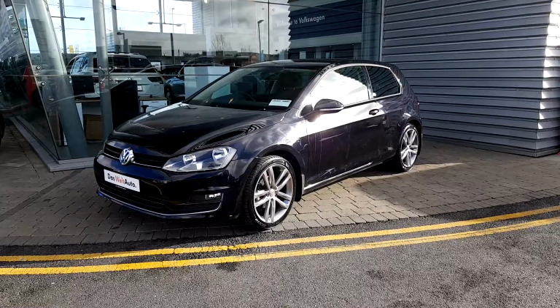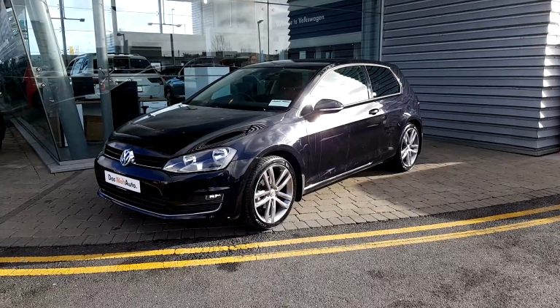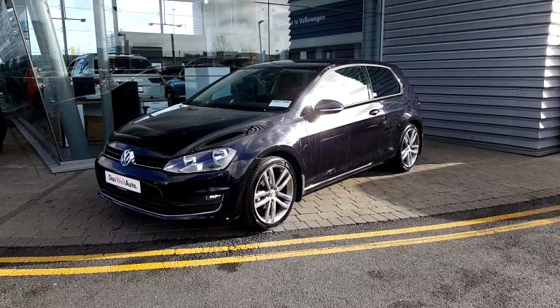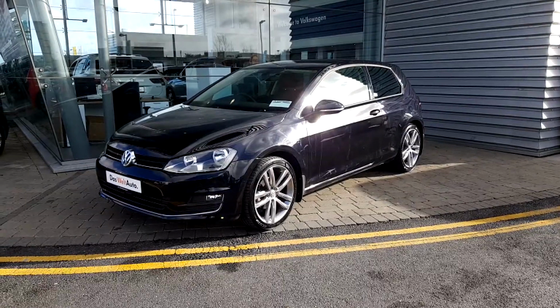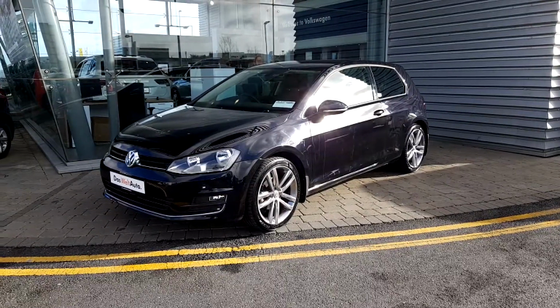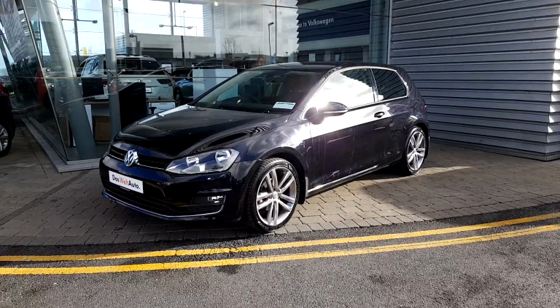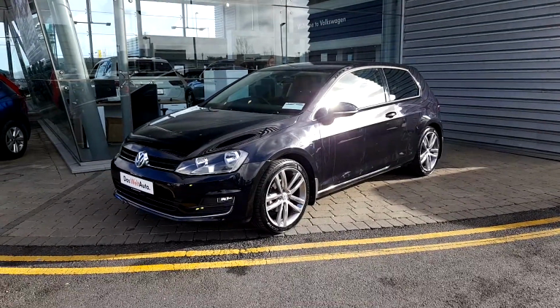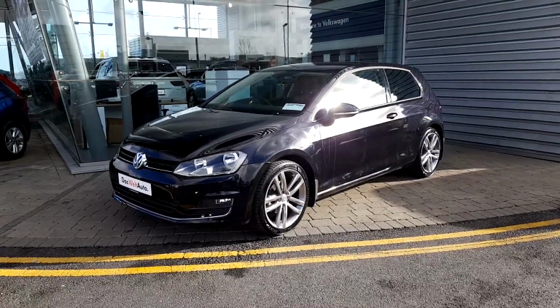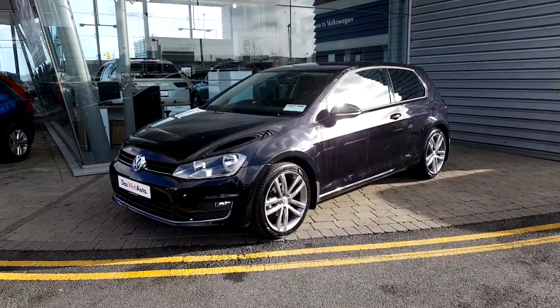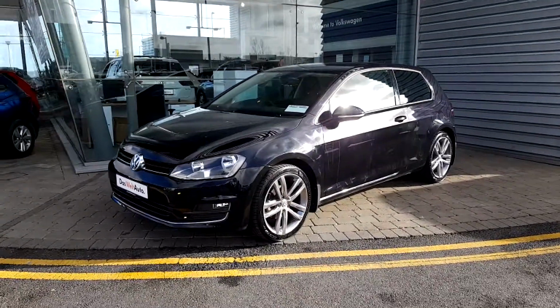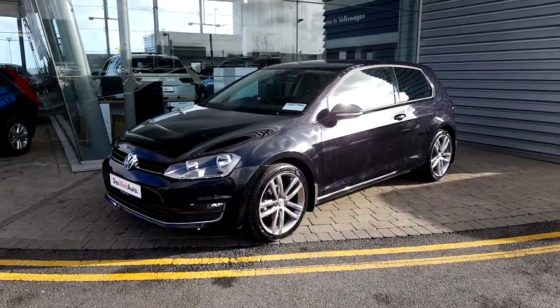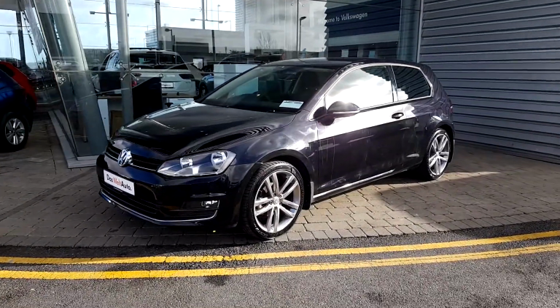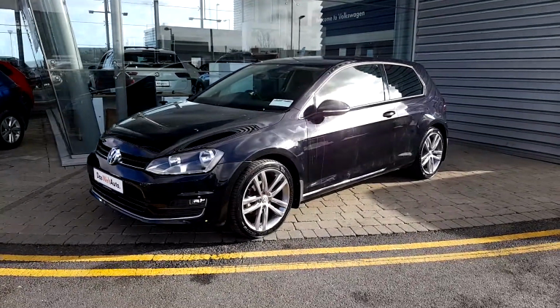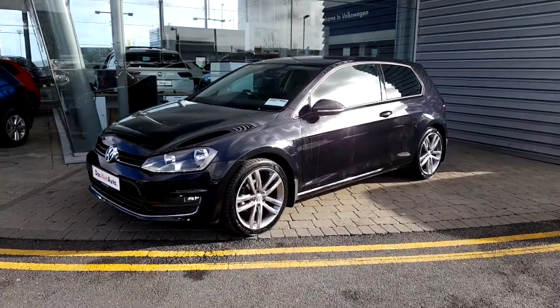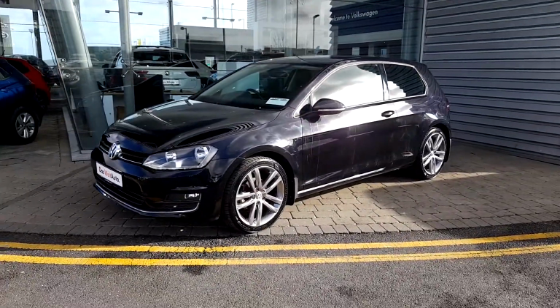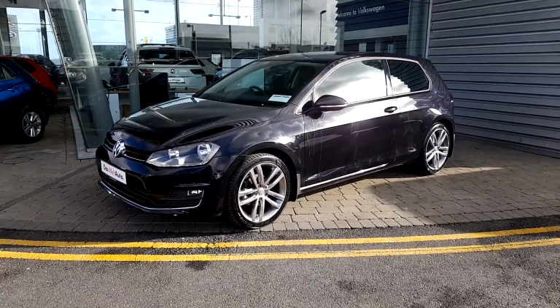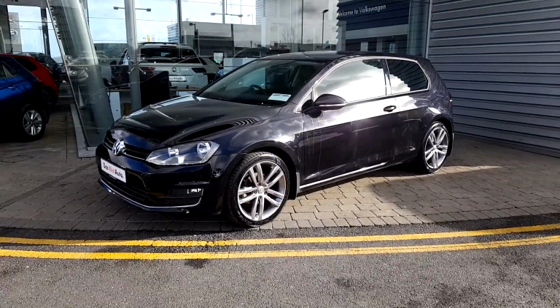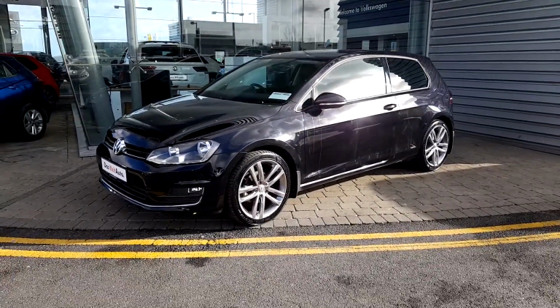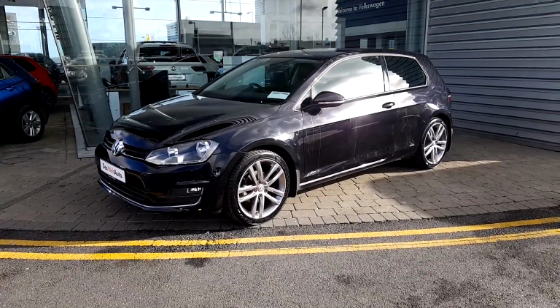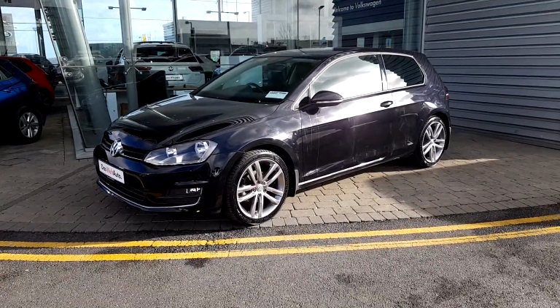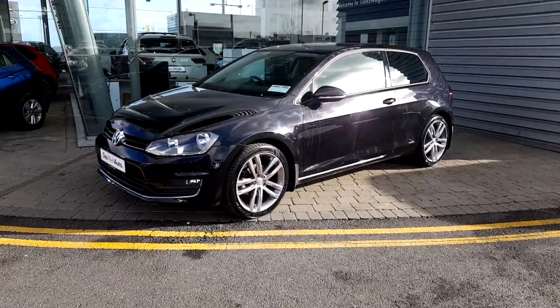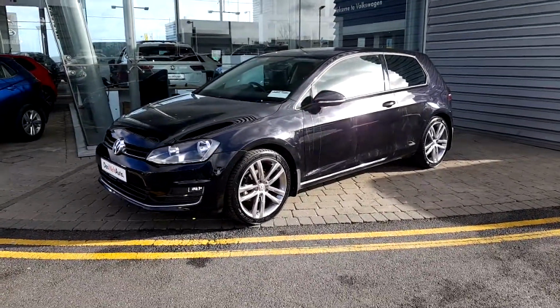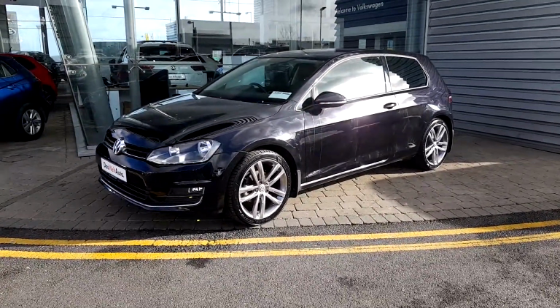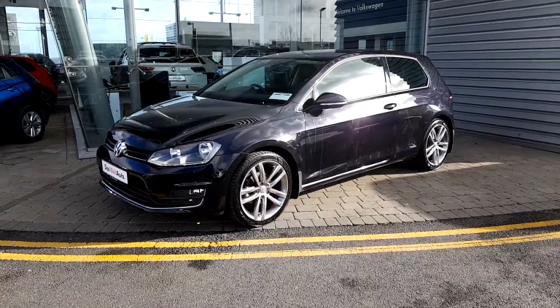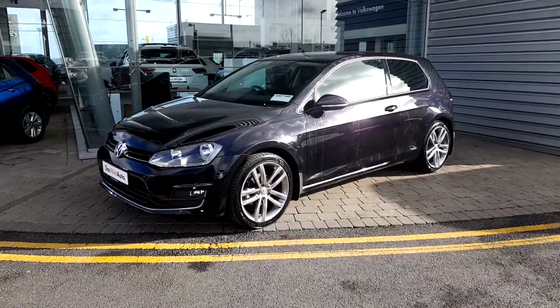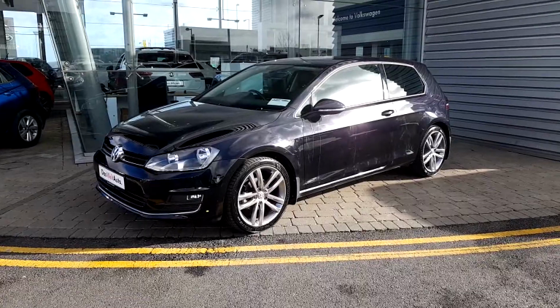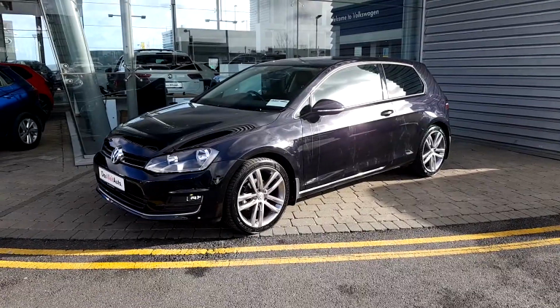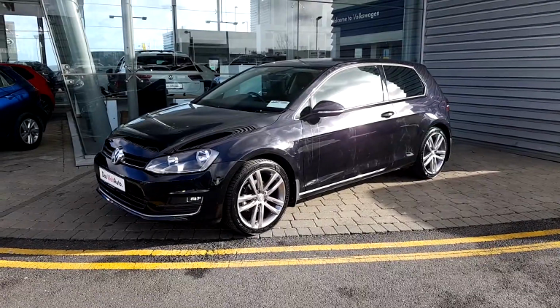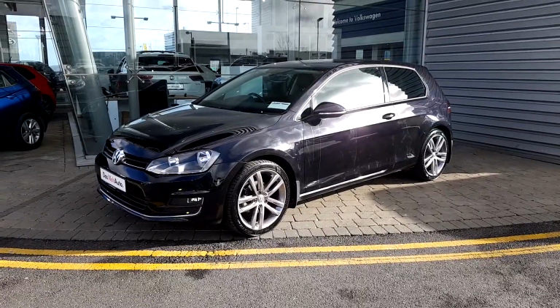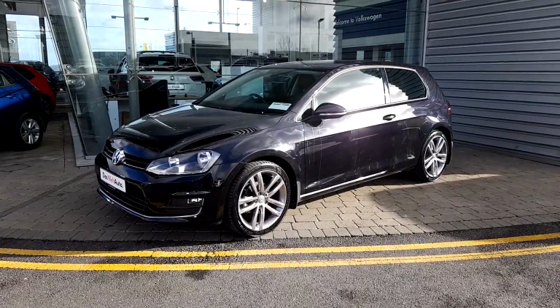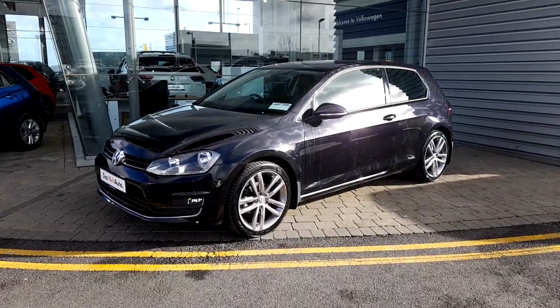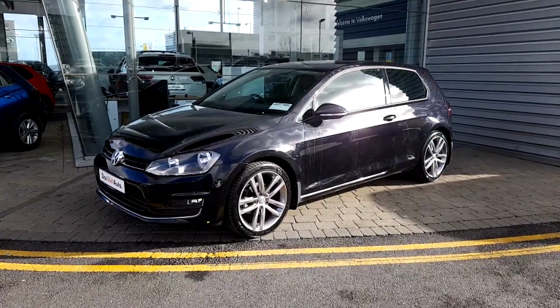That is your 171 Golf Highline. It's an automatic. Thanks a million for watching.